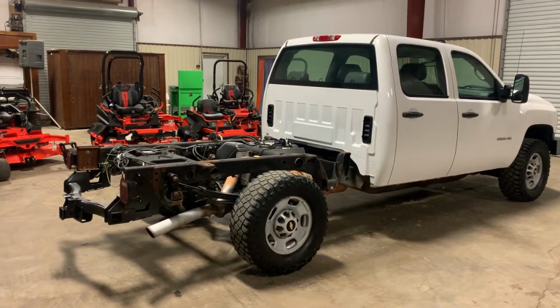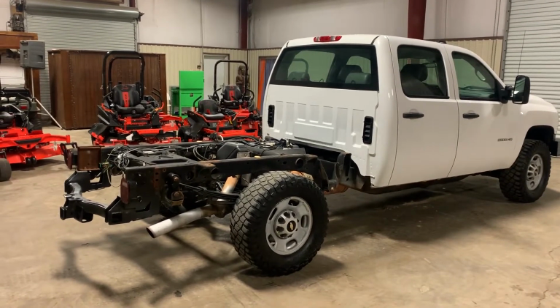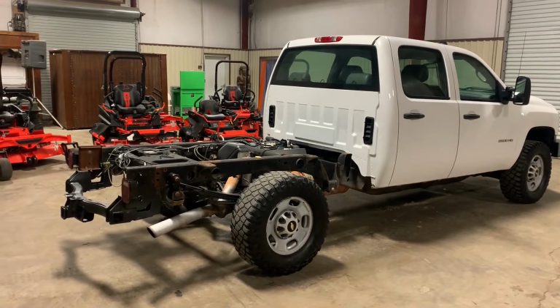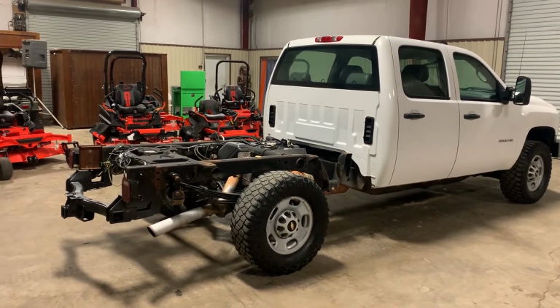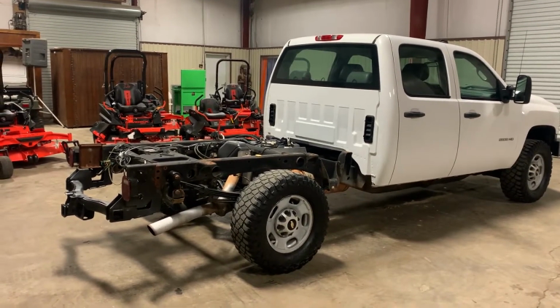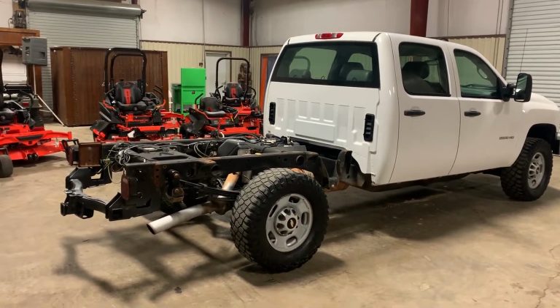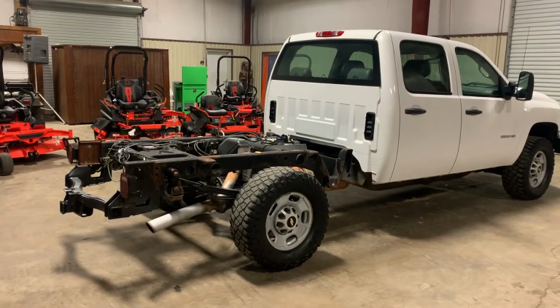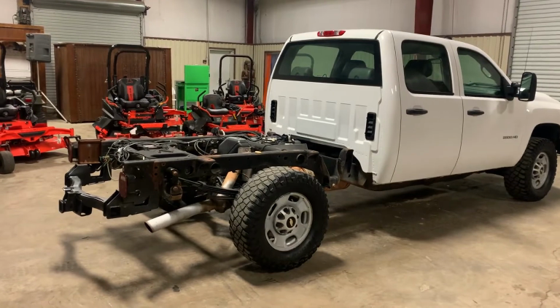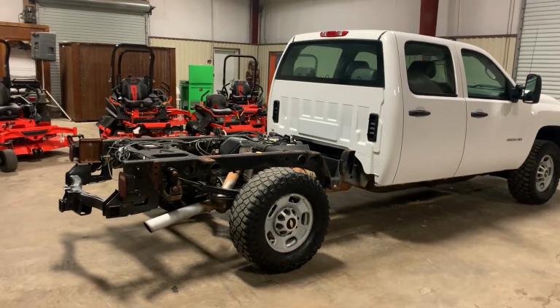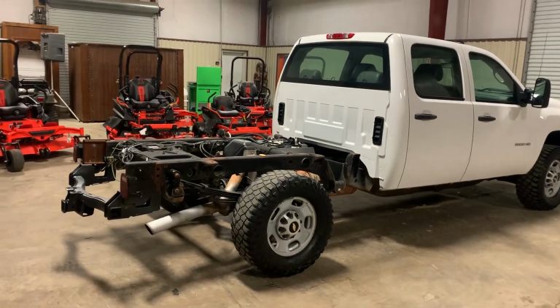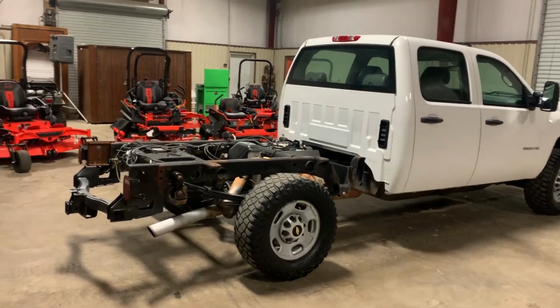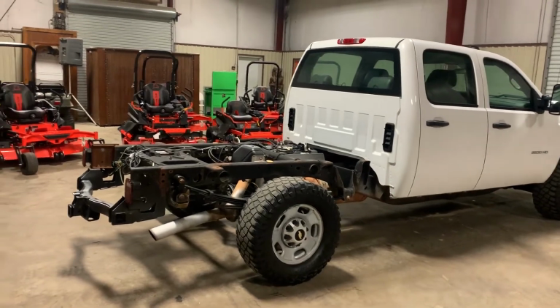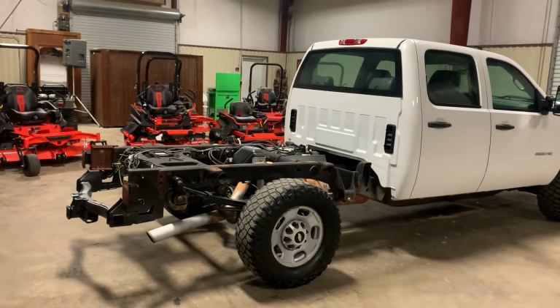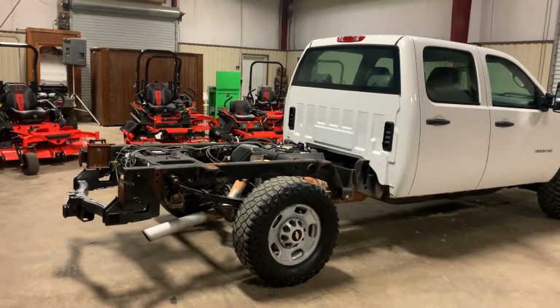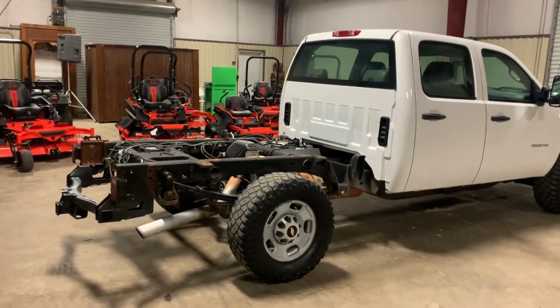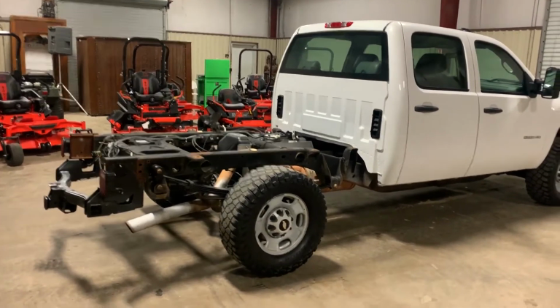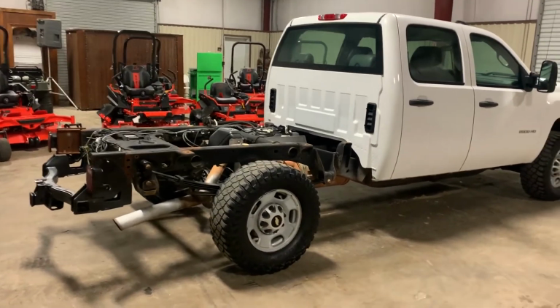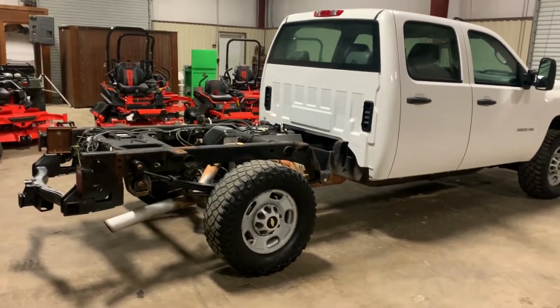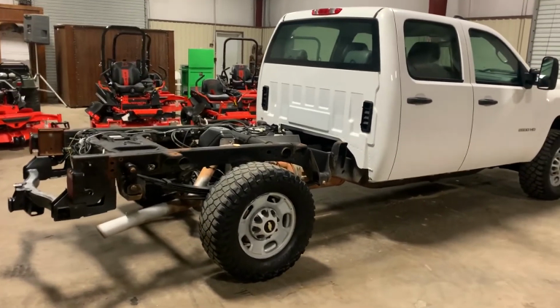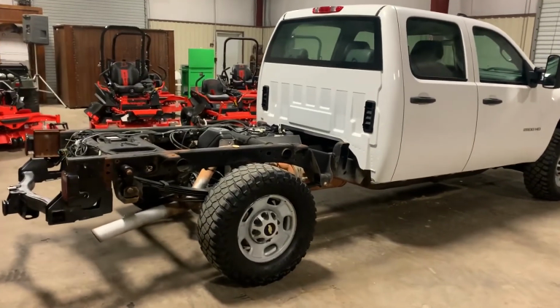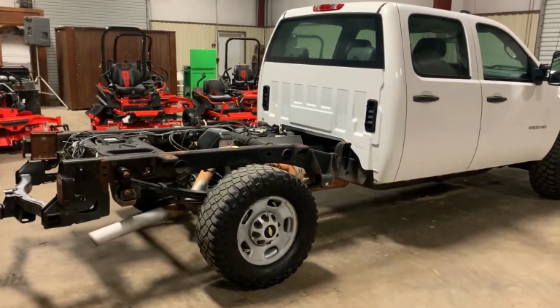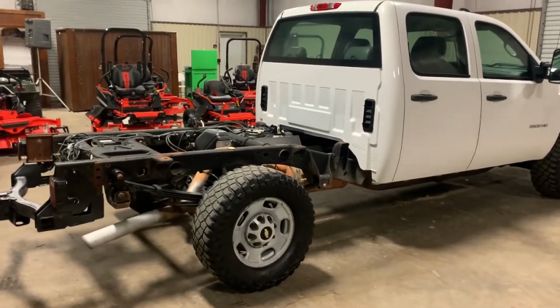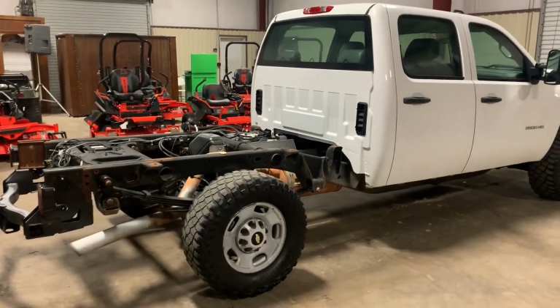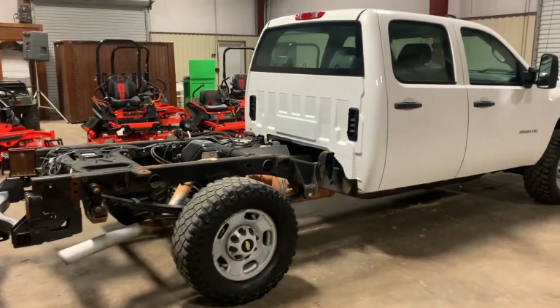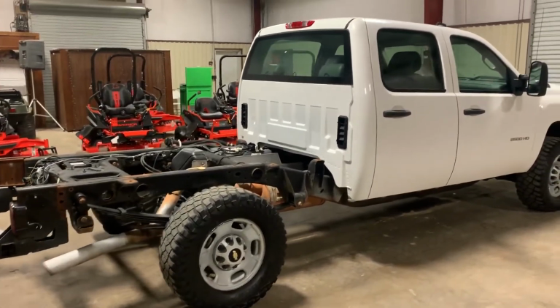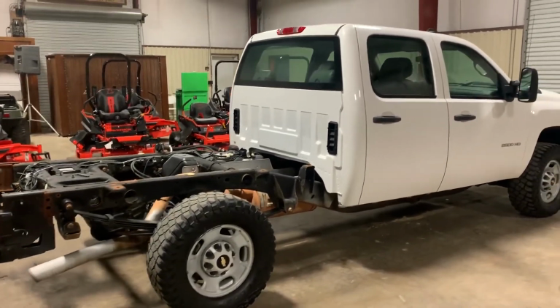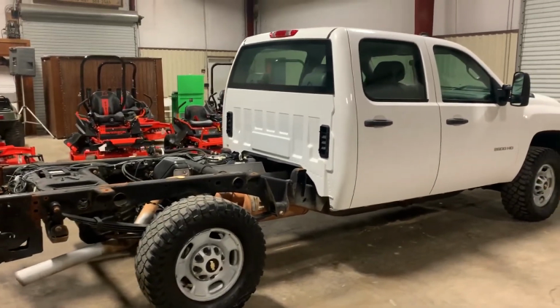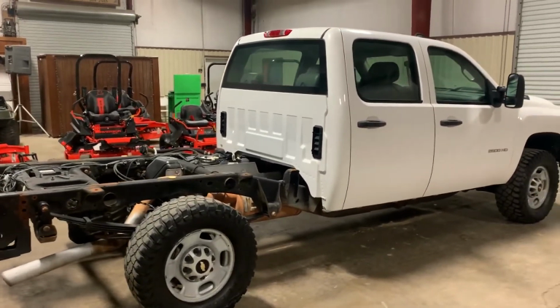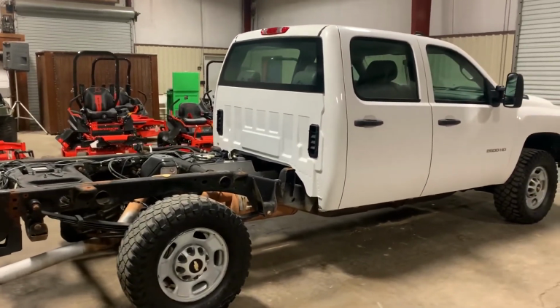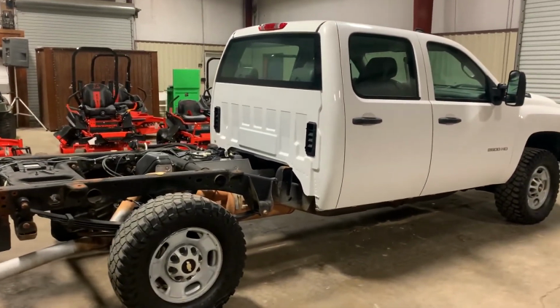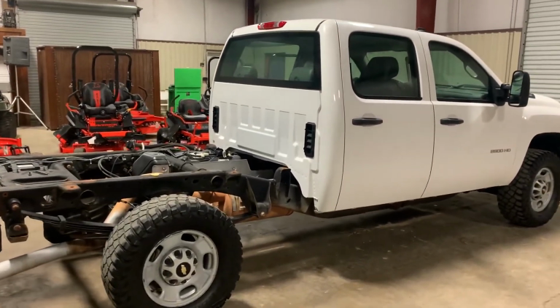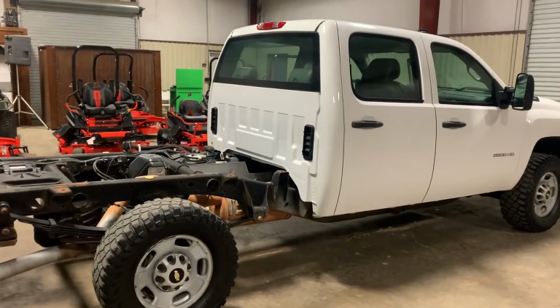Walking on the backside, you're going to see the frame is nice and clean and straight. There's no rust on this frame. These trucks were down here in the south, so you don't get all that rust you can get up north.